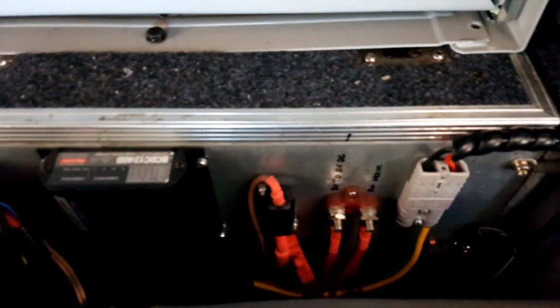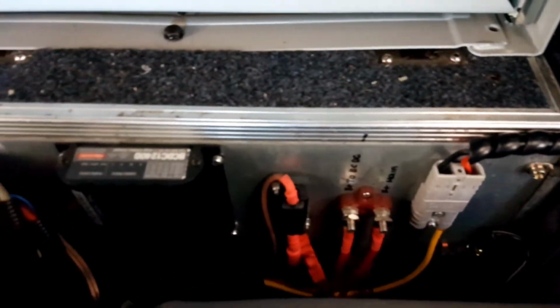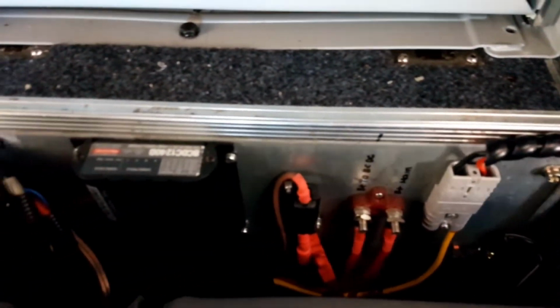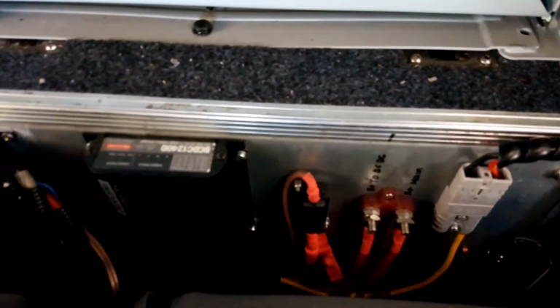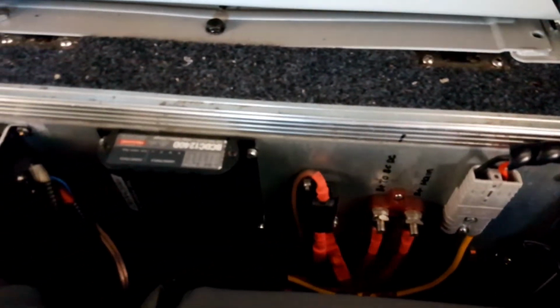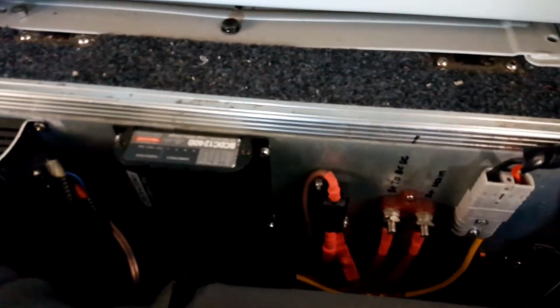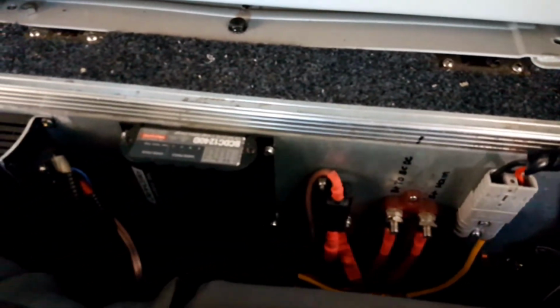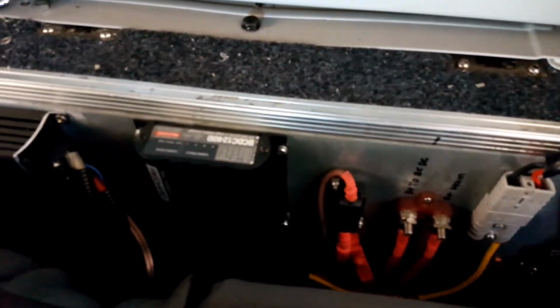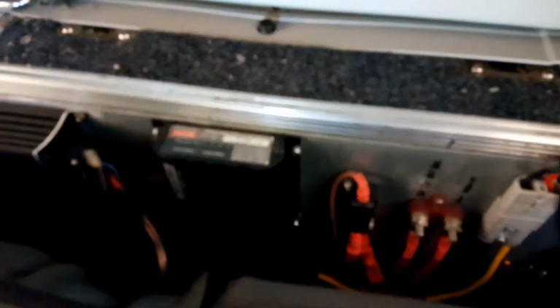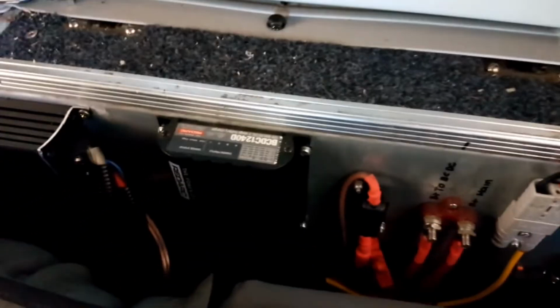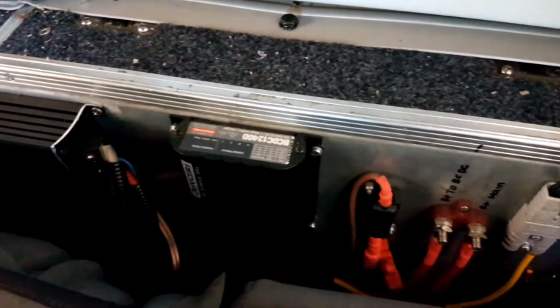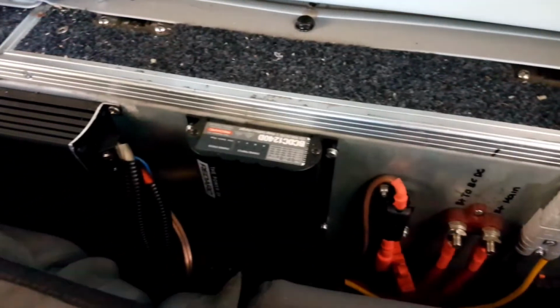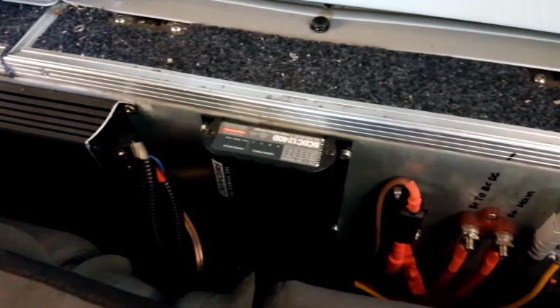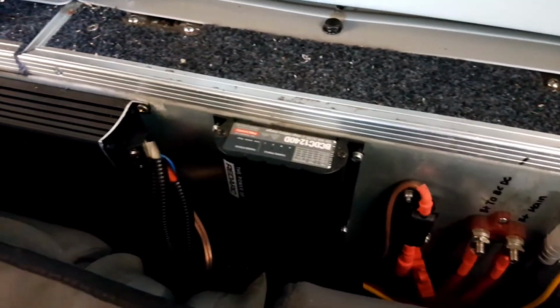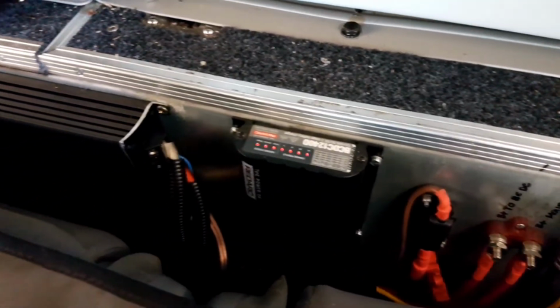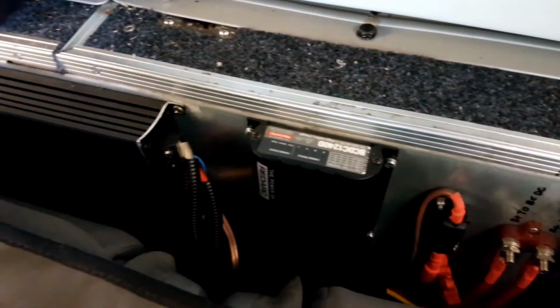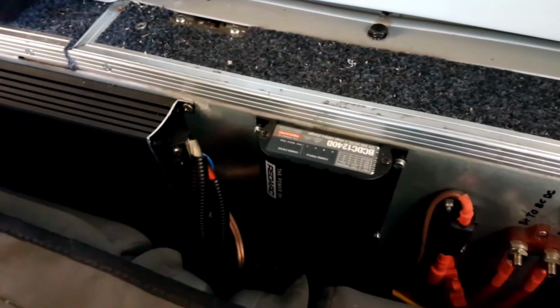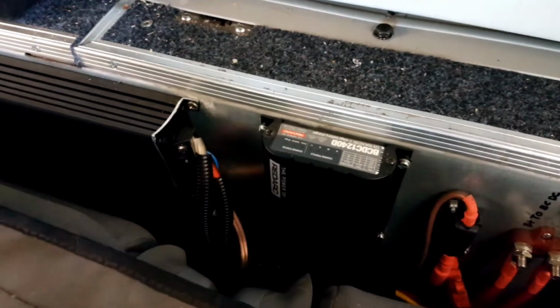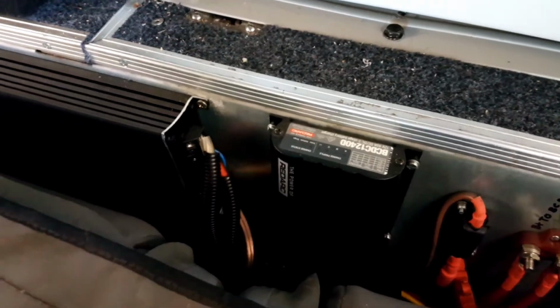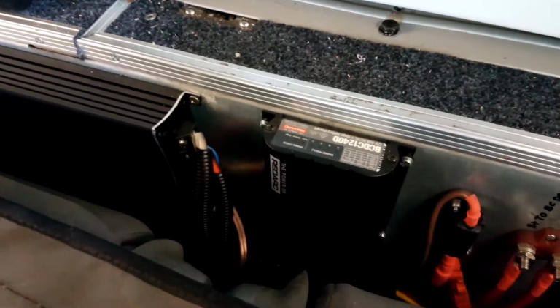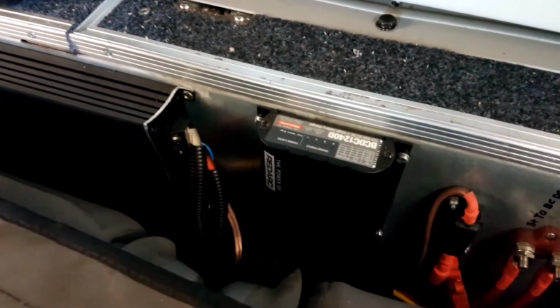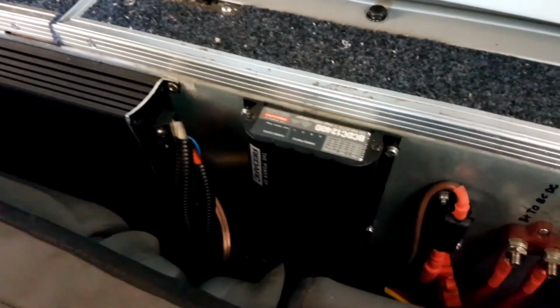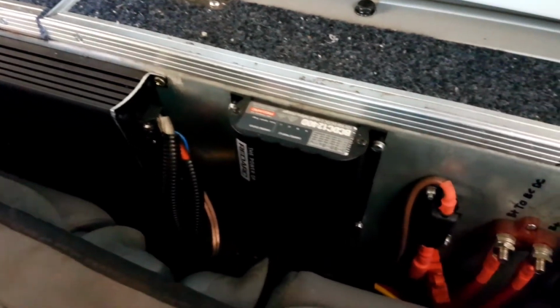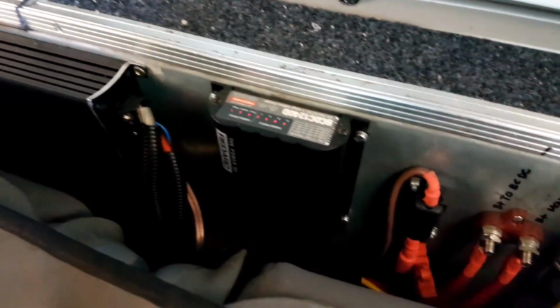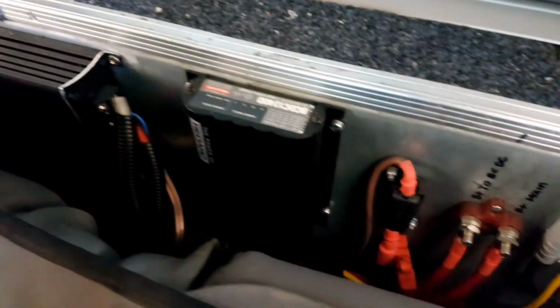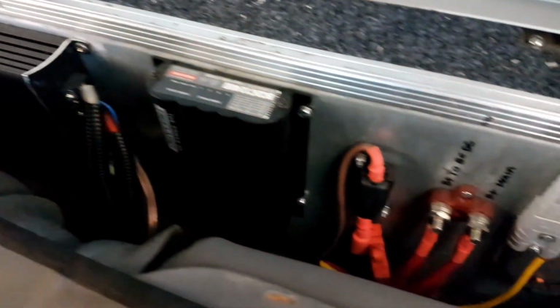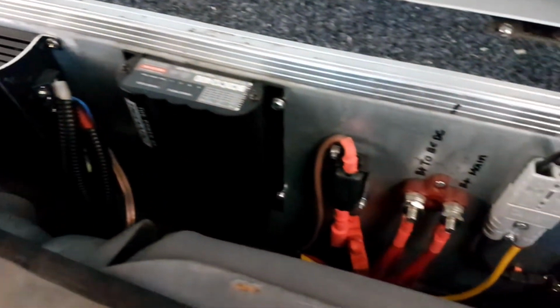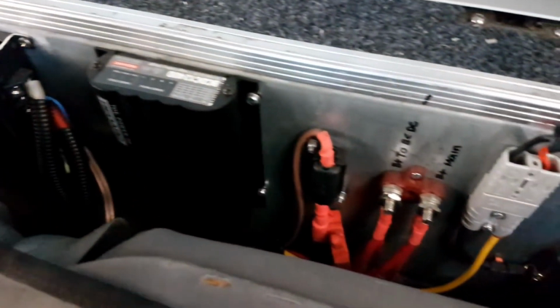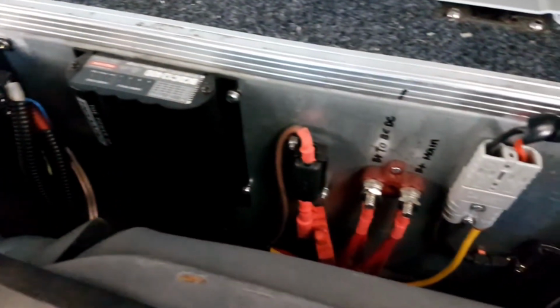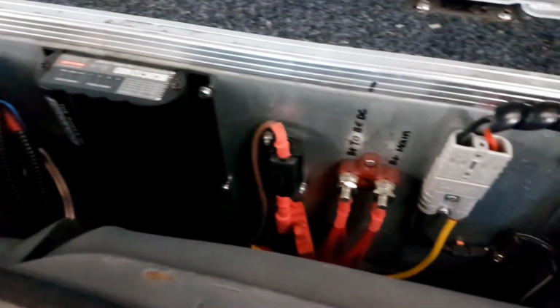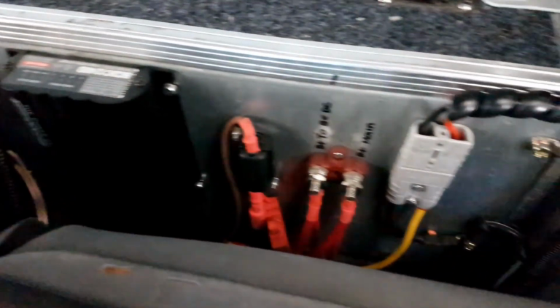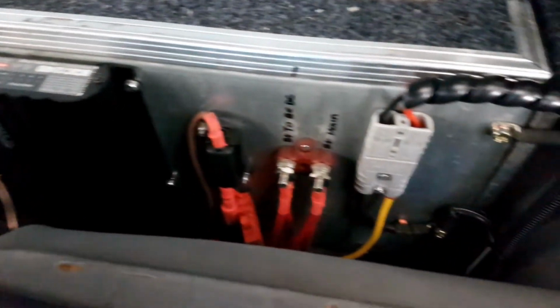We use a Redarc BCDC 1240D. It has a direct solar input which is great — plug and play.